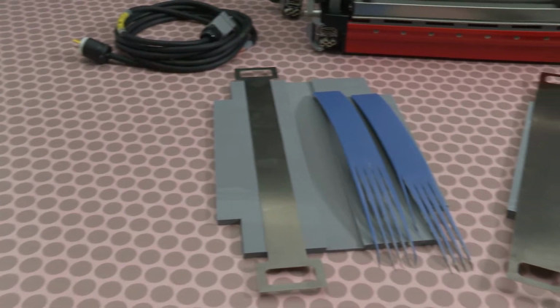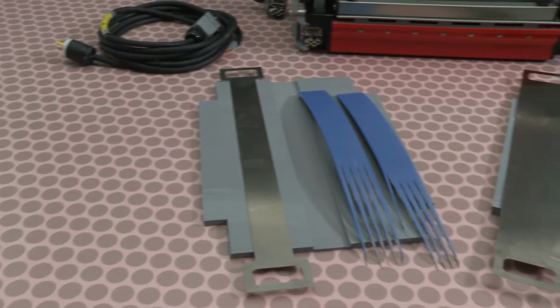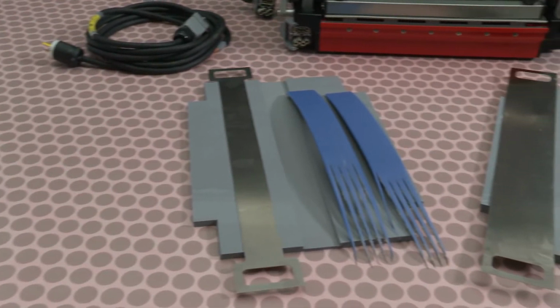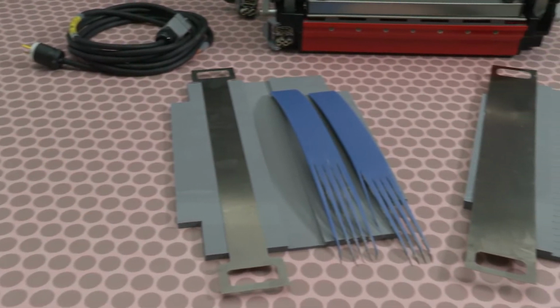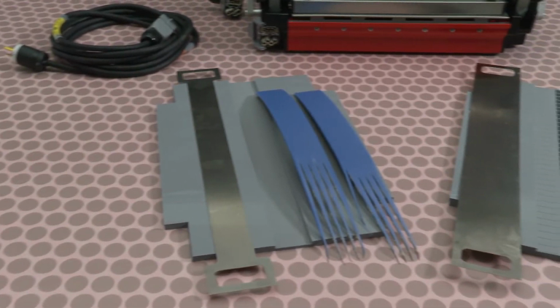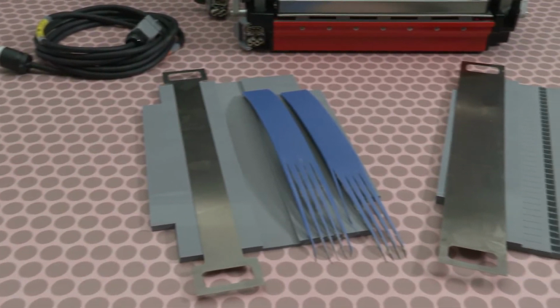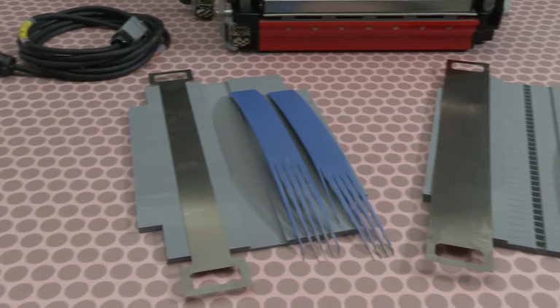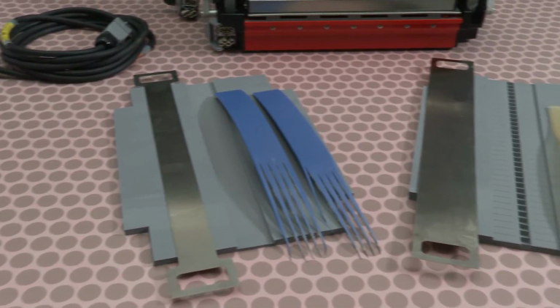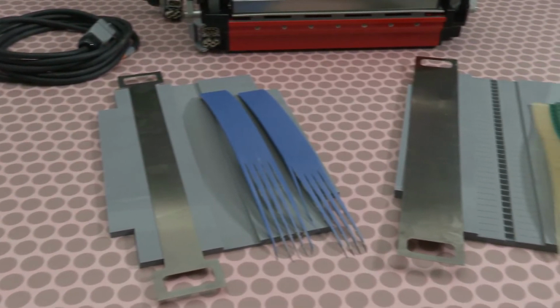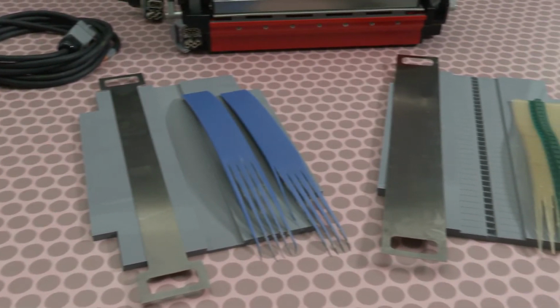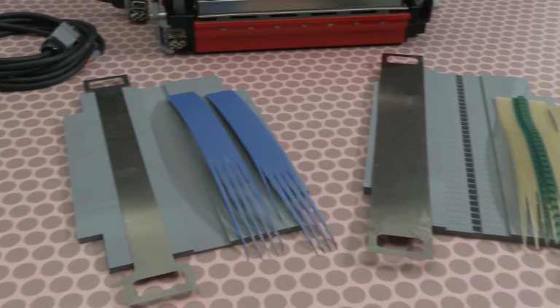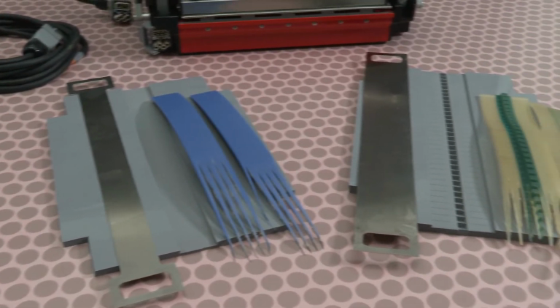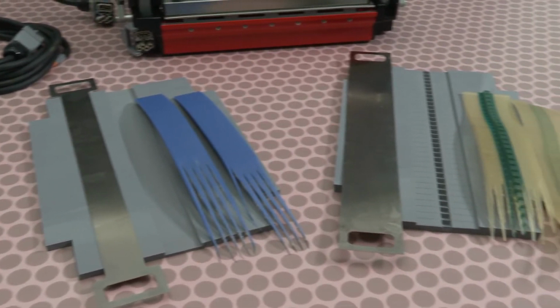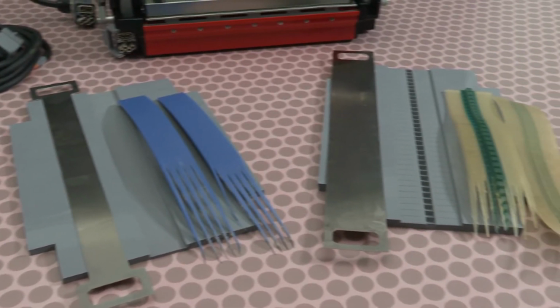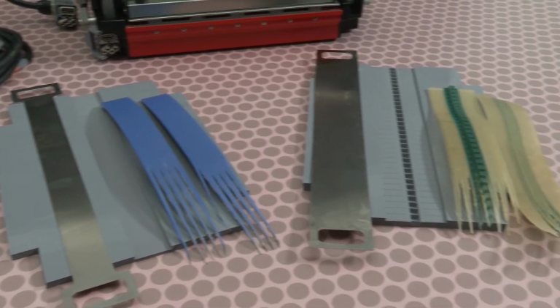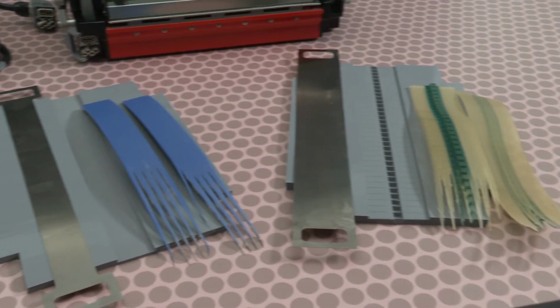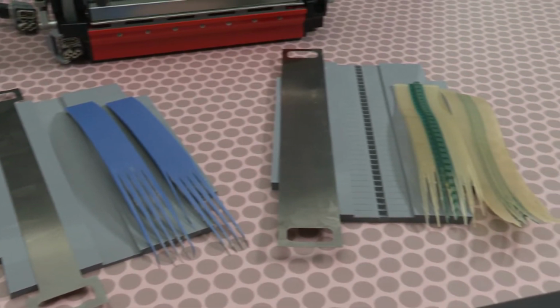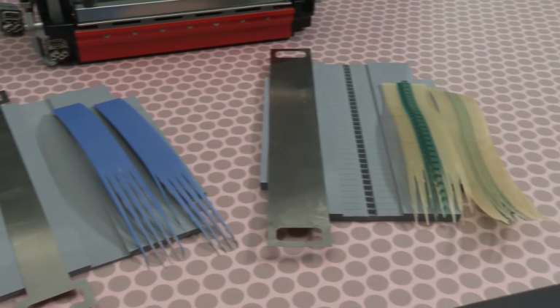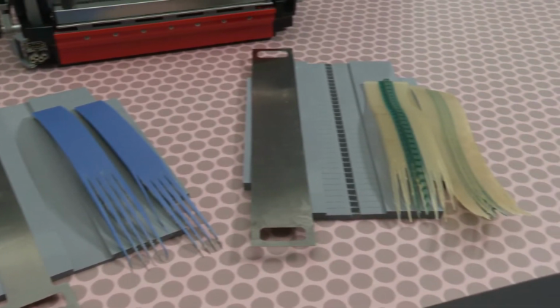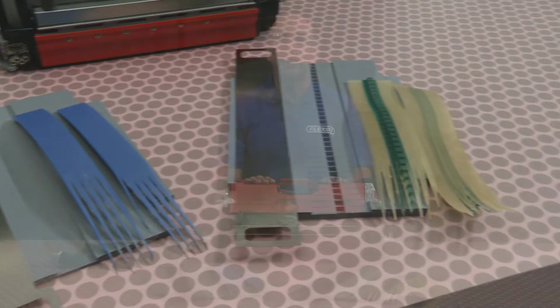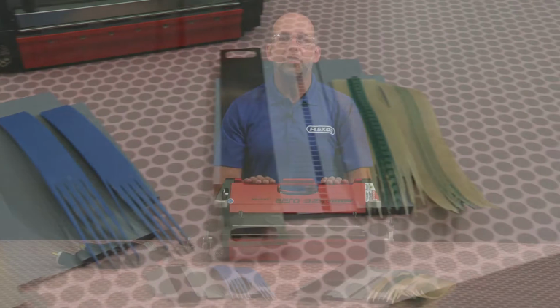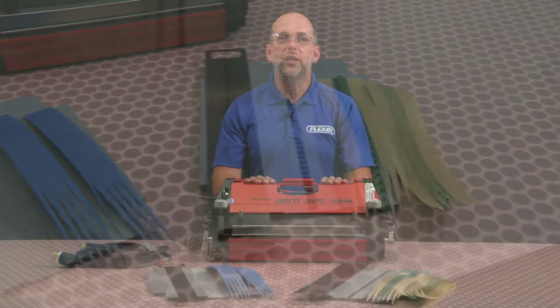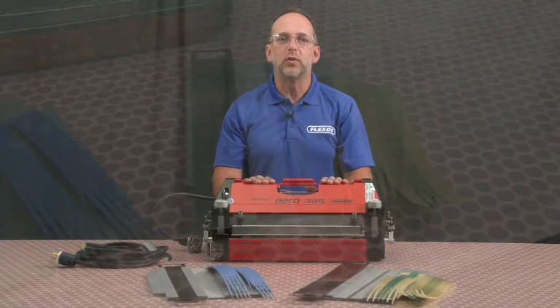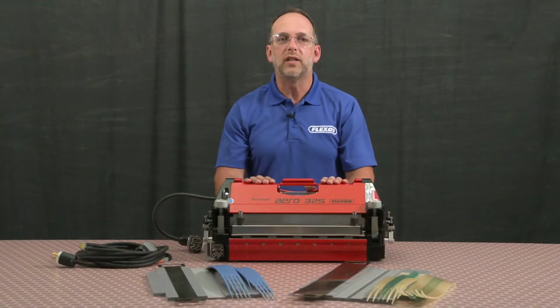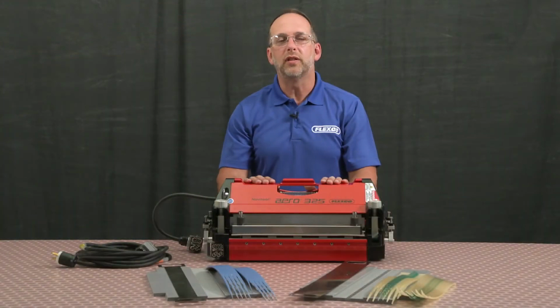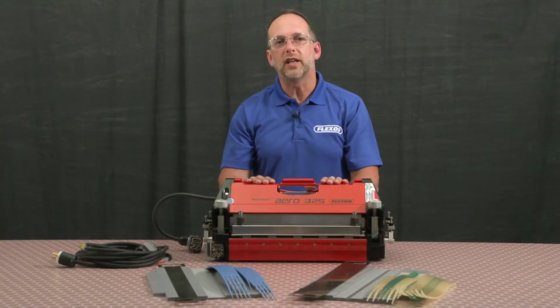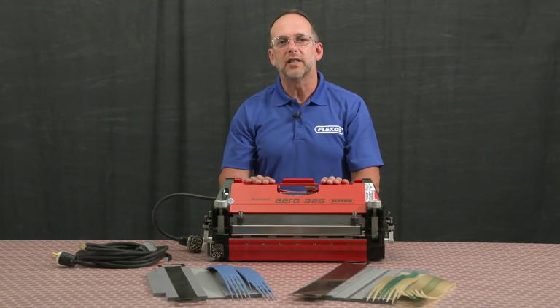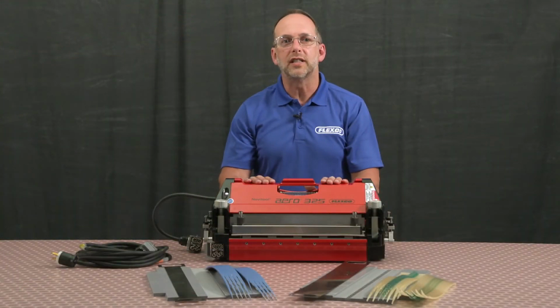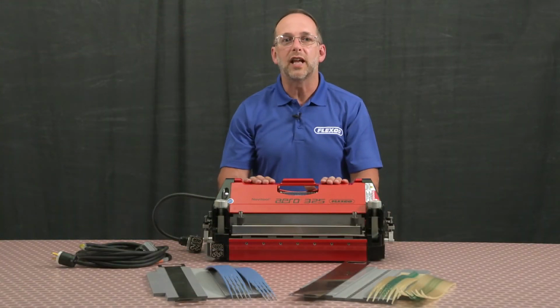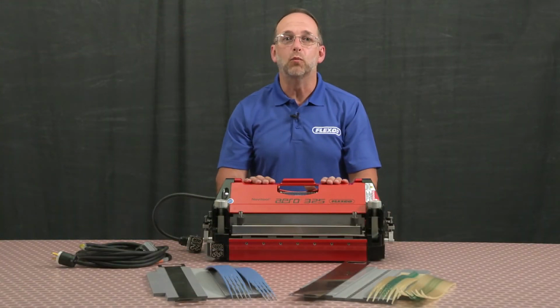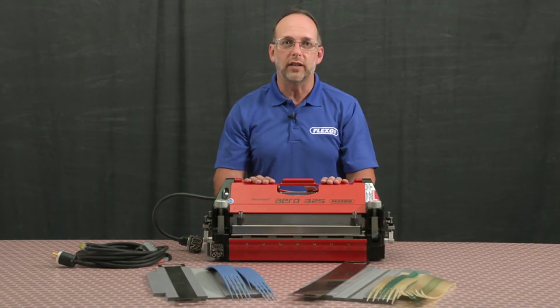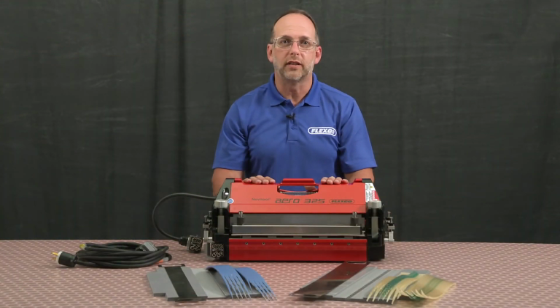There are many belt types: flat, v-guided, notch v-guided, each with different thicknesses and widths.